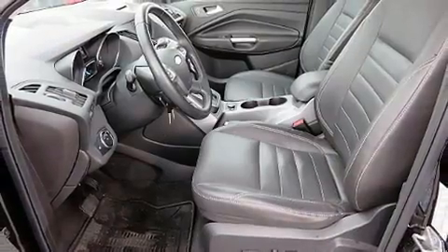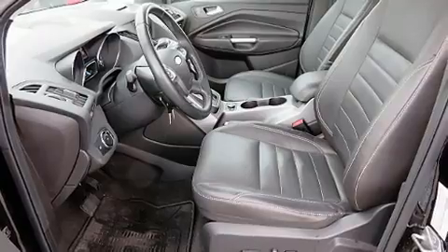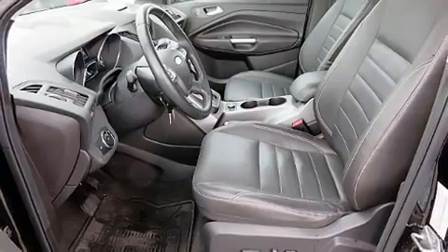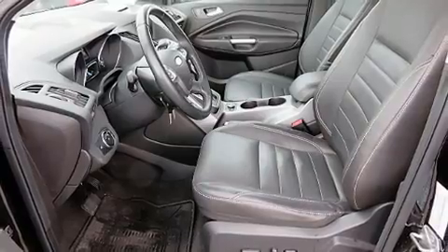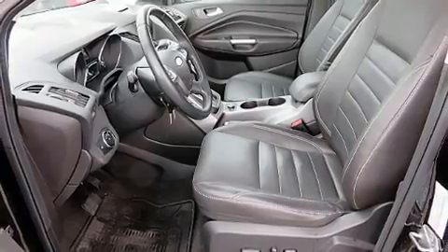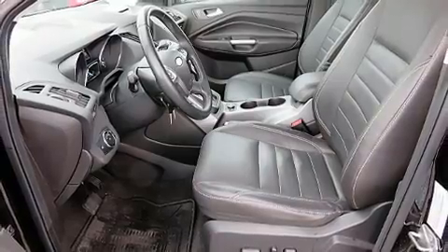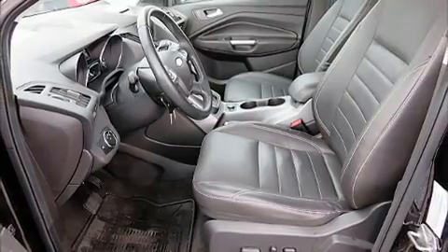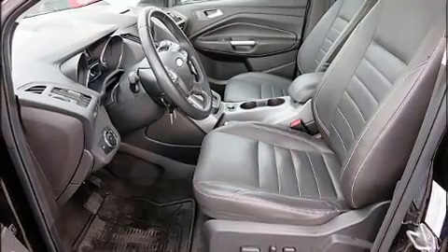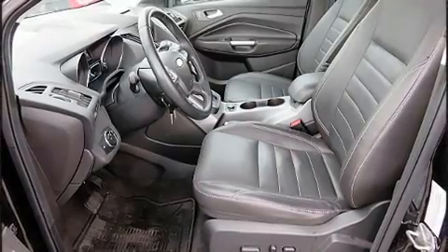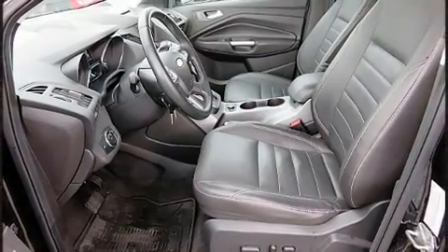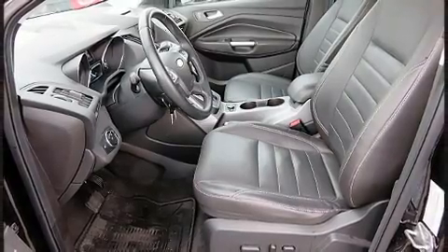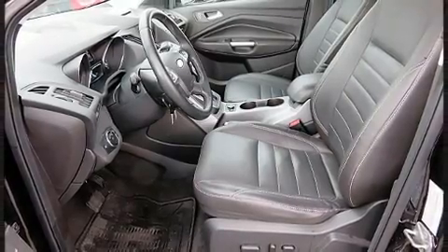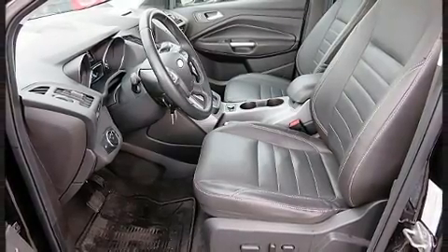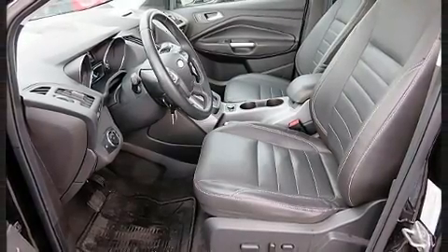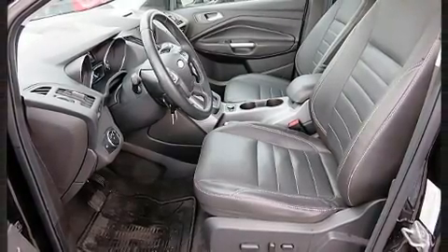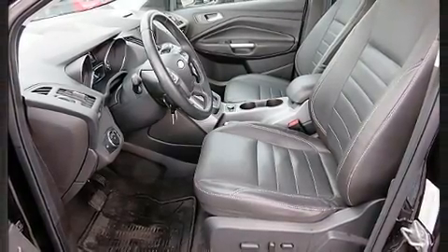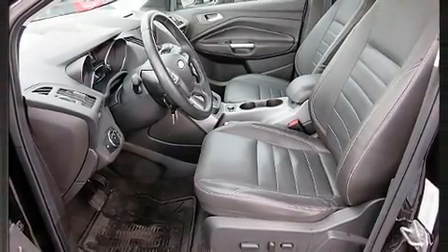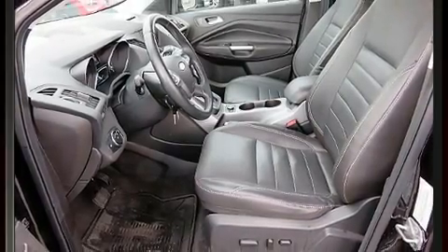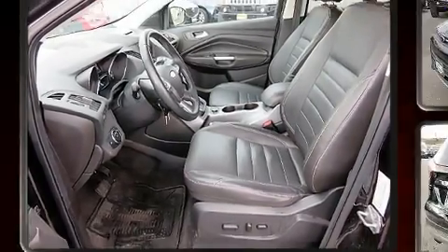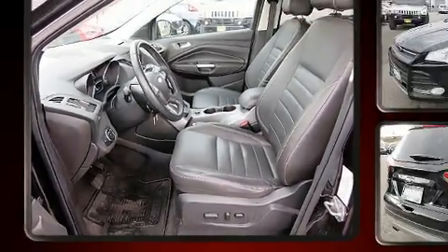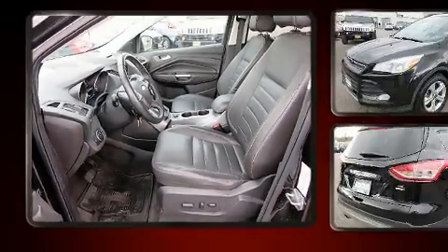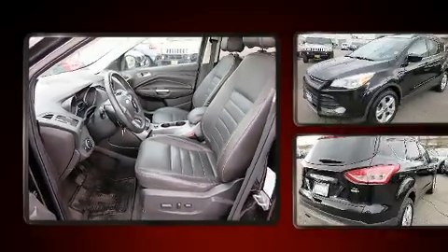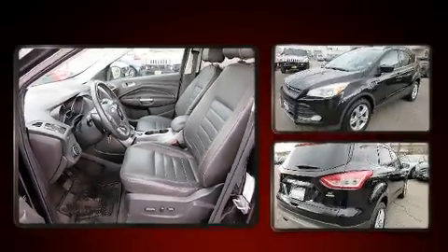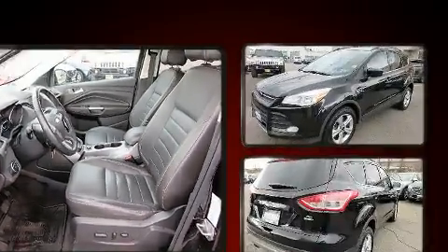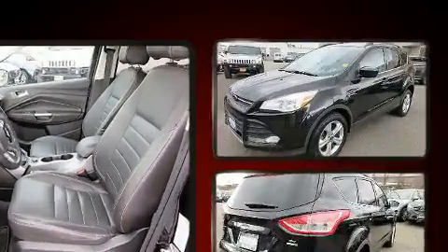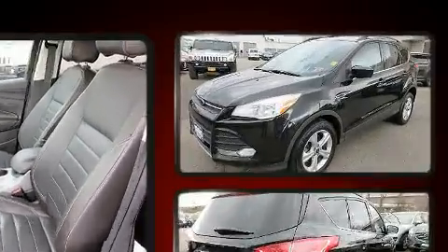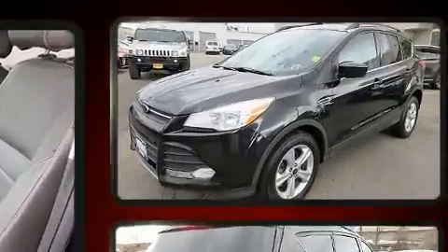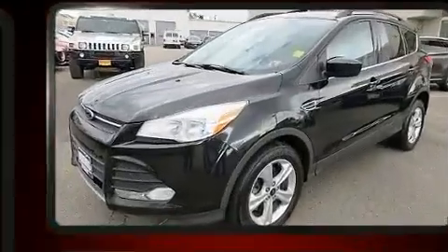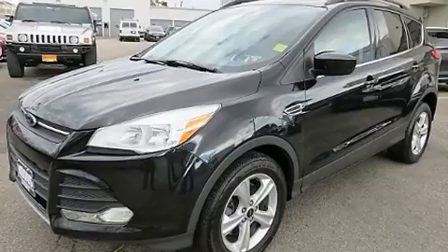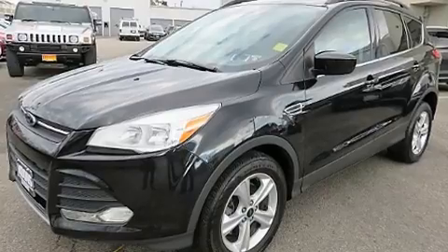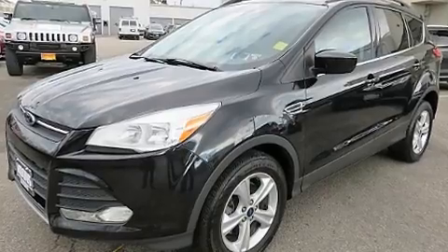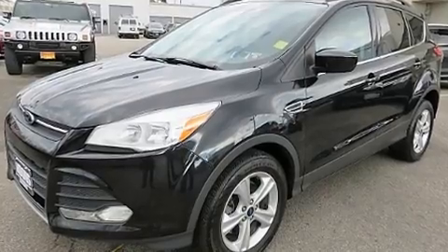All of the following features are included: remote keyless entry, rear wipers, and air conditioning.